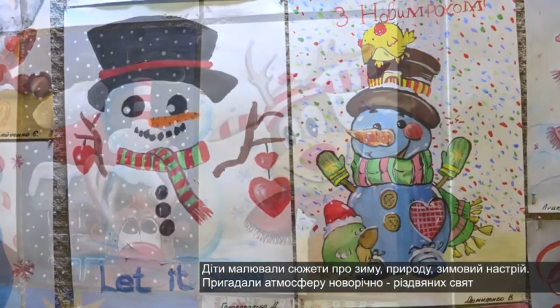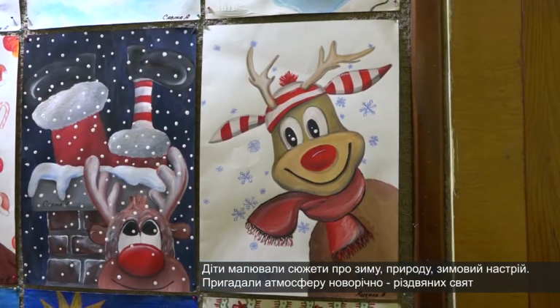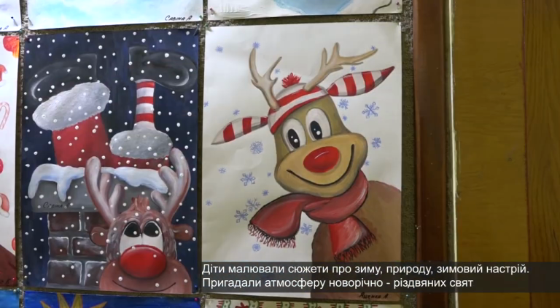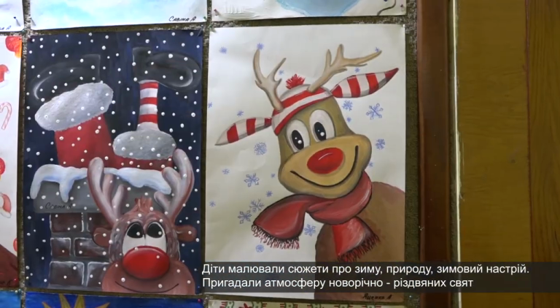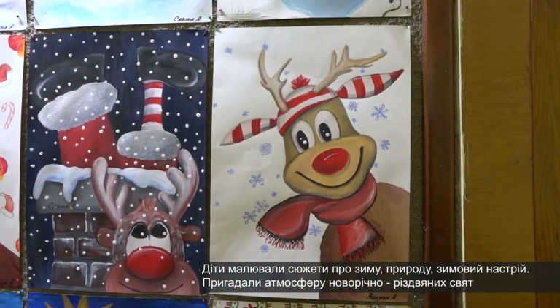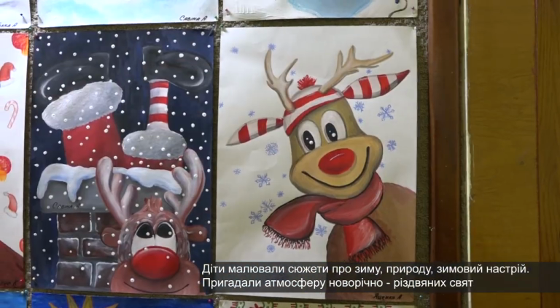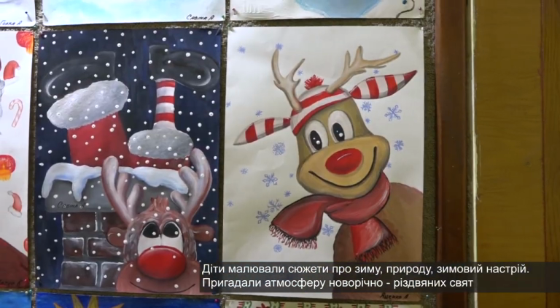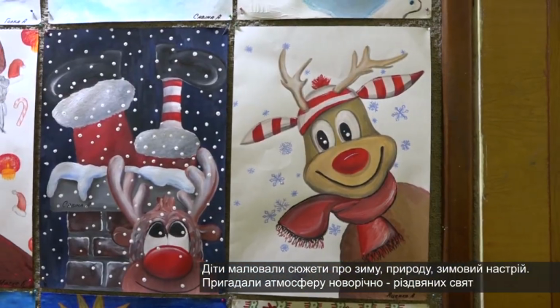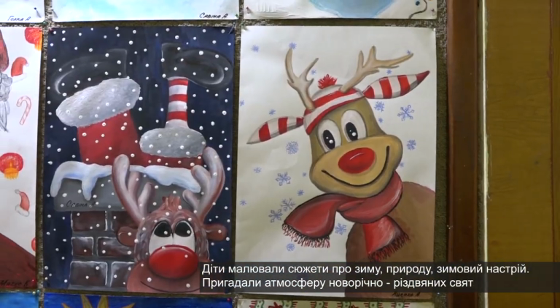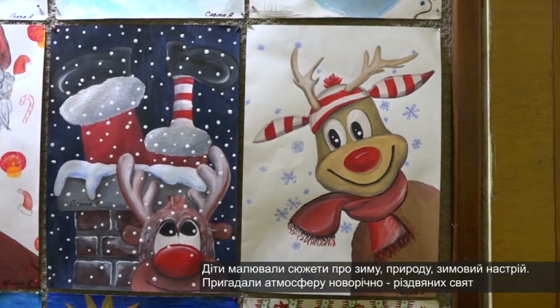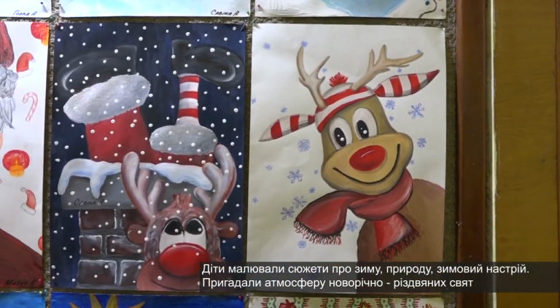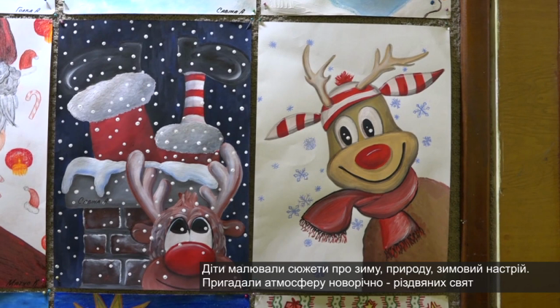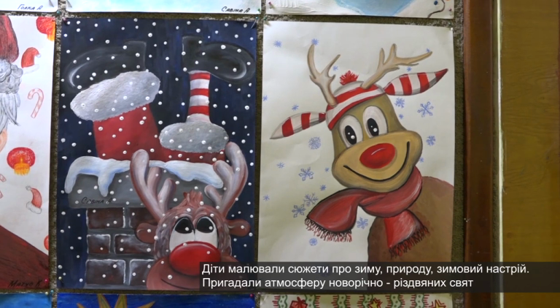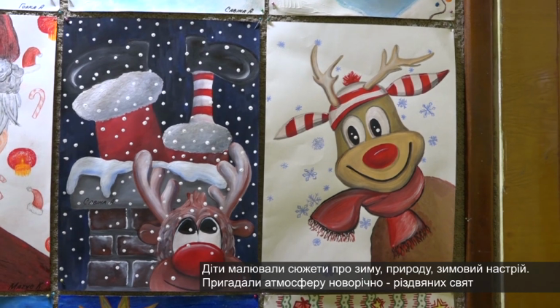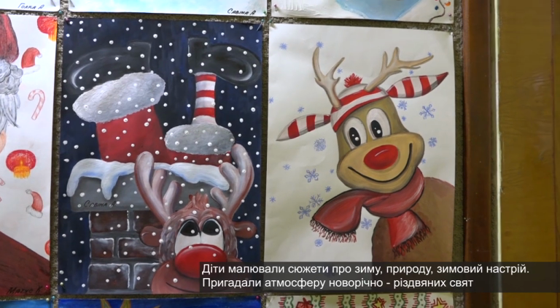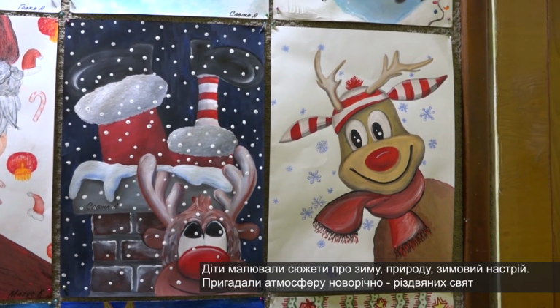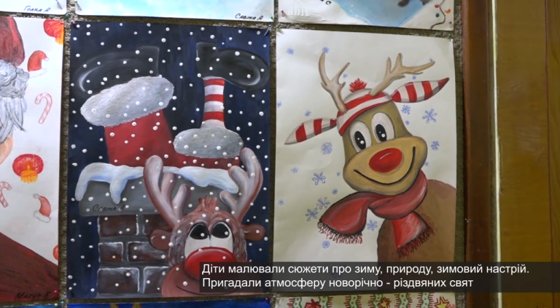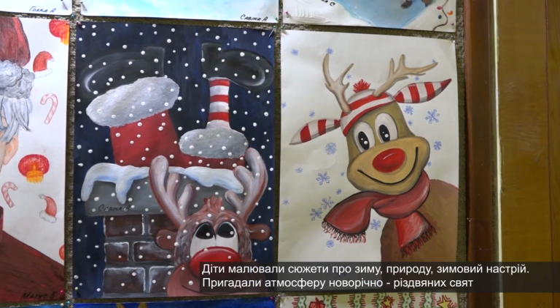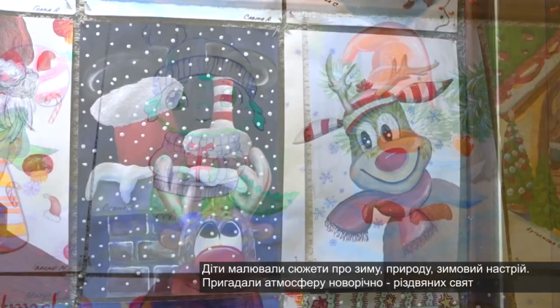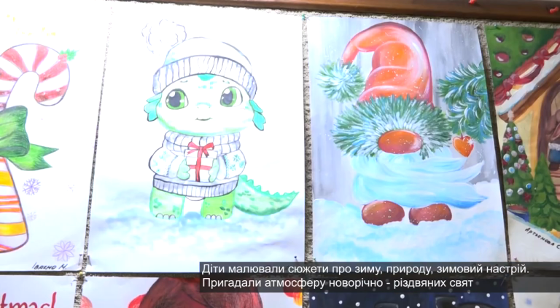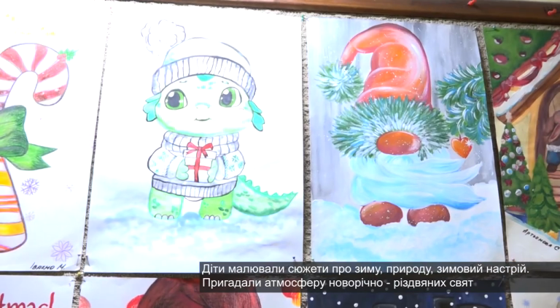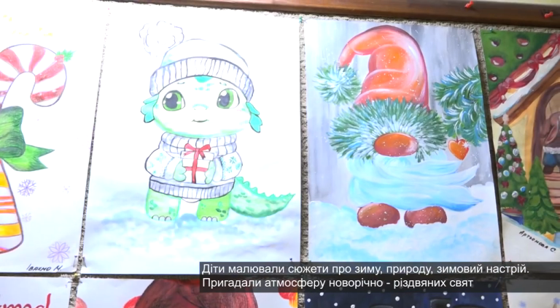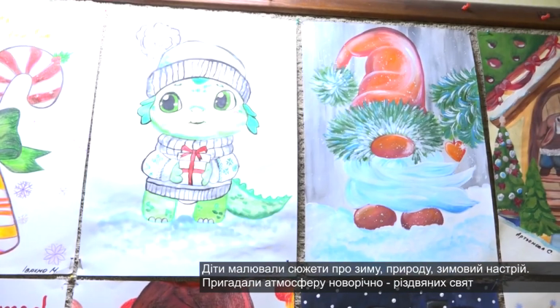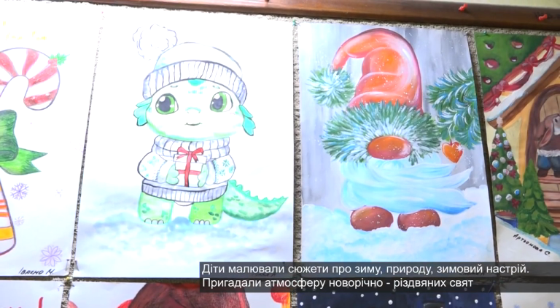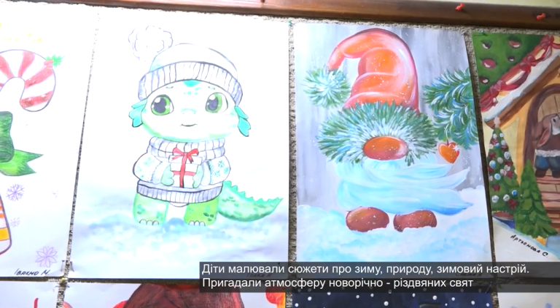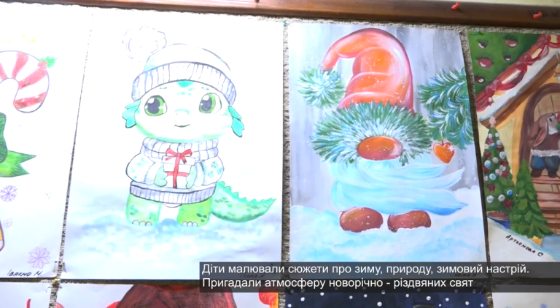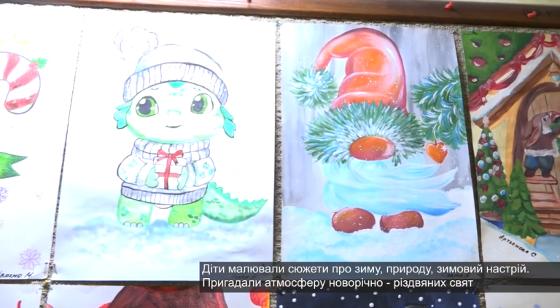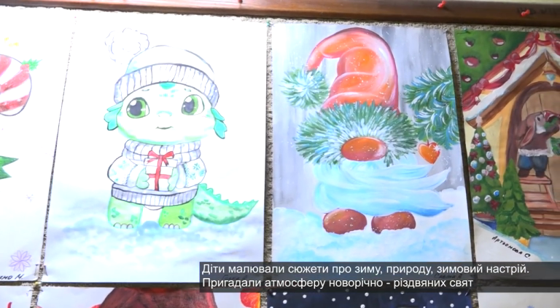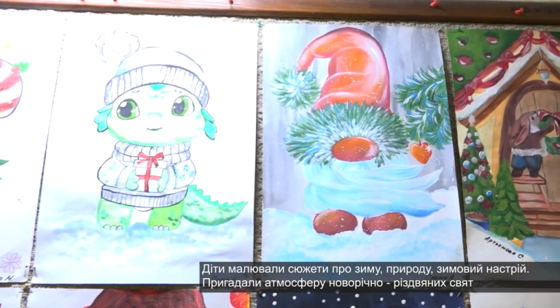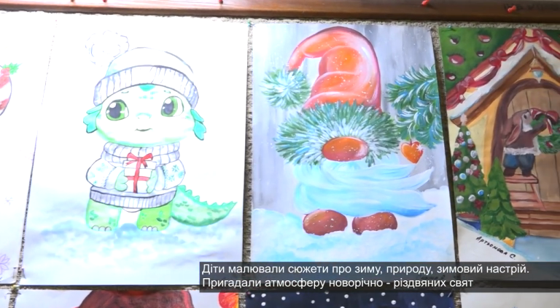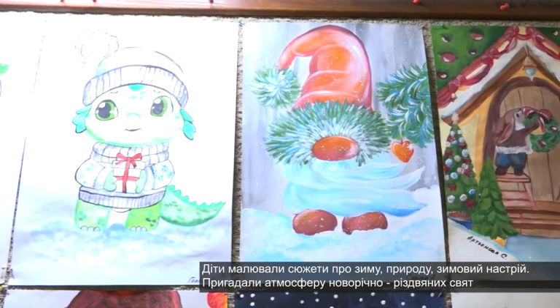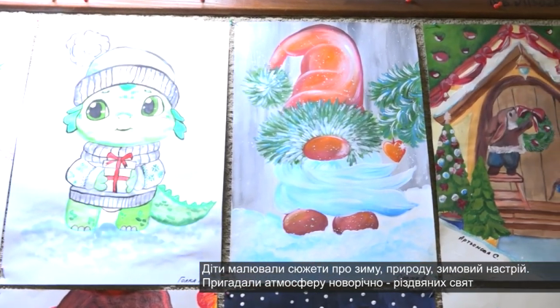This is a gouache, an aquarelle, and also a color of a leaf. The subject of the children also took the same.